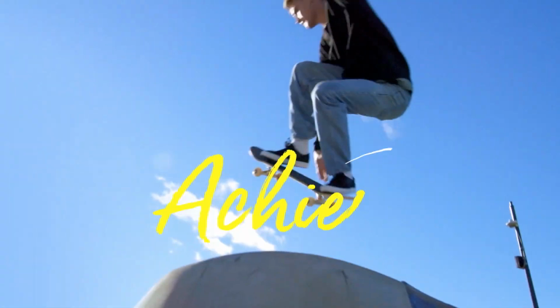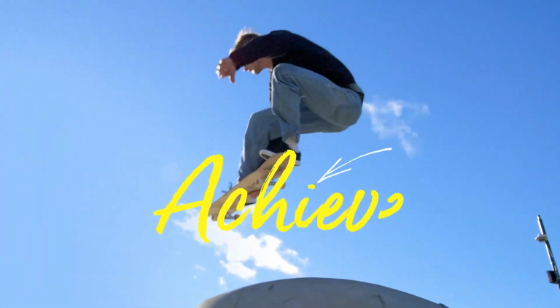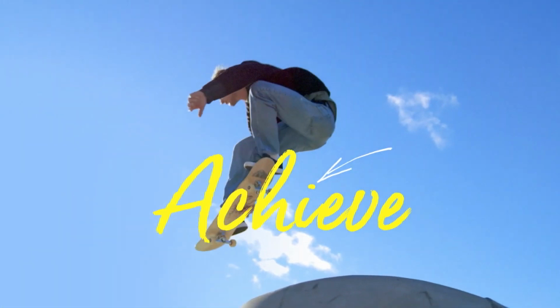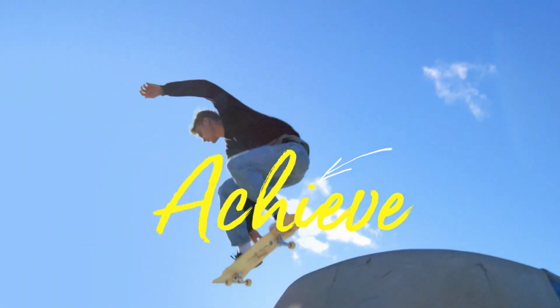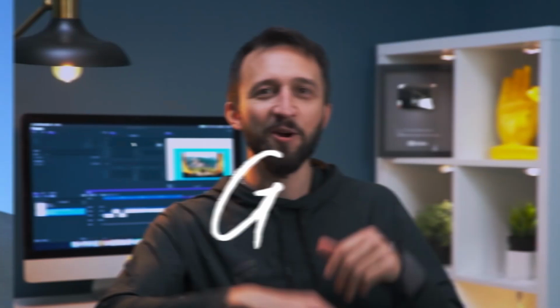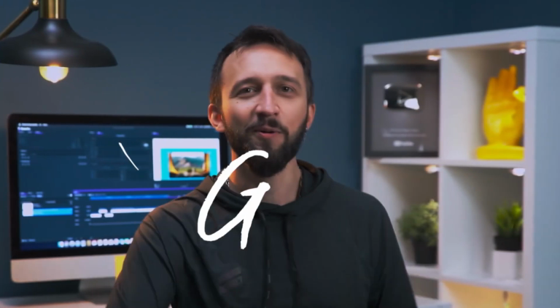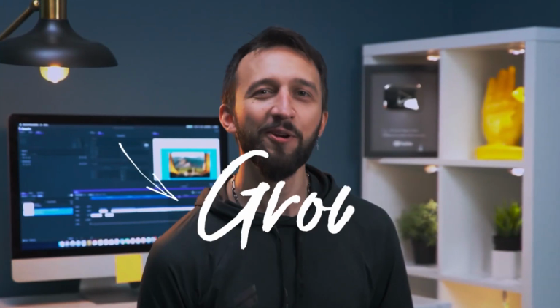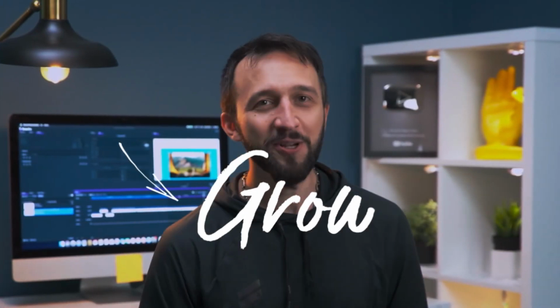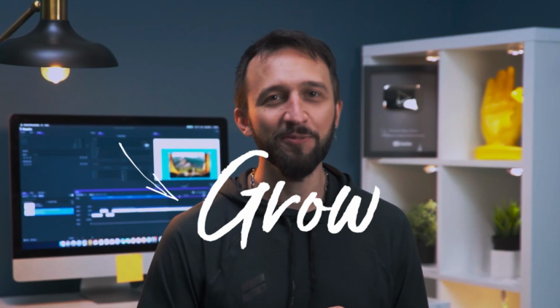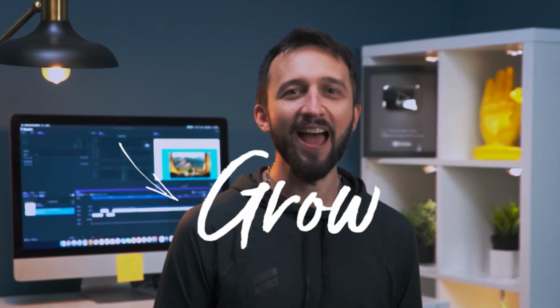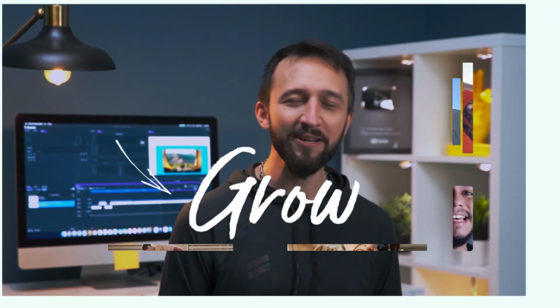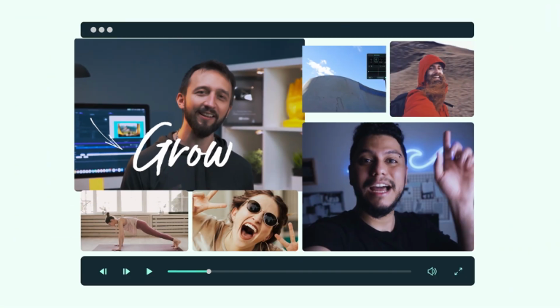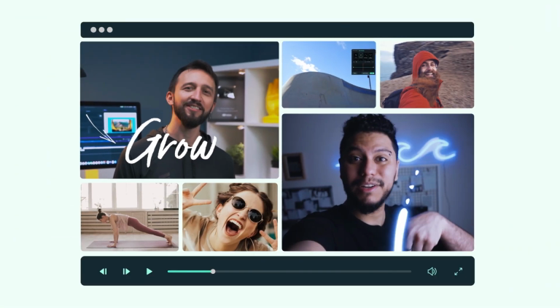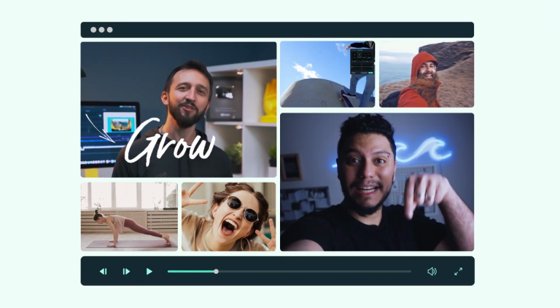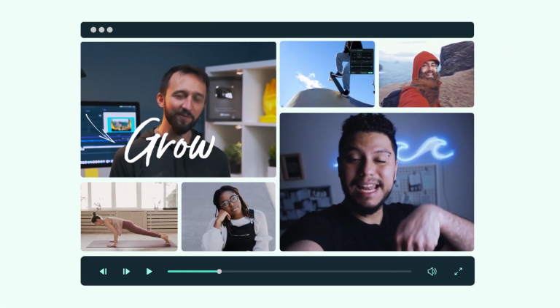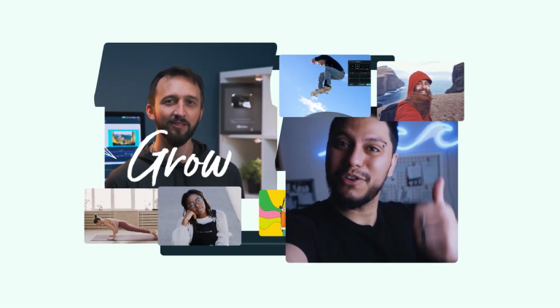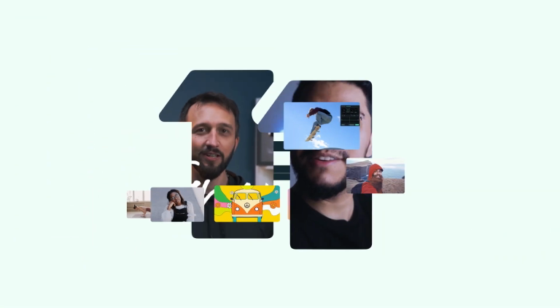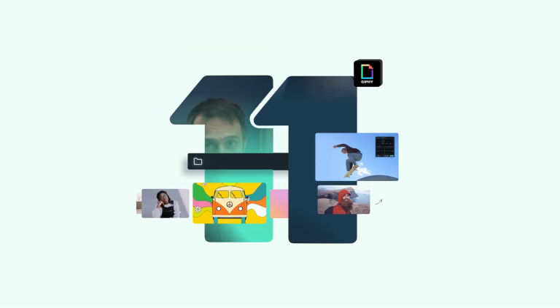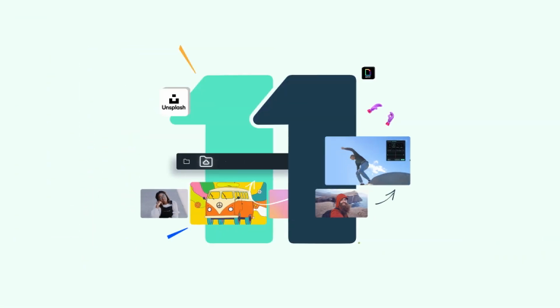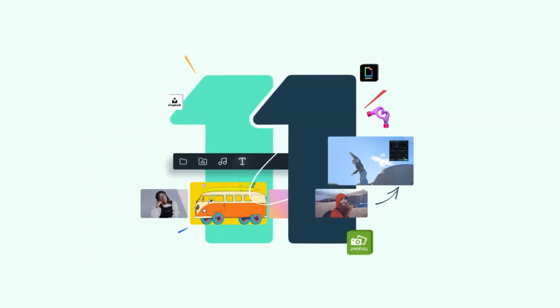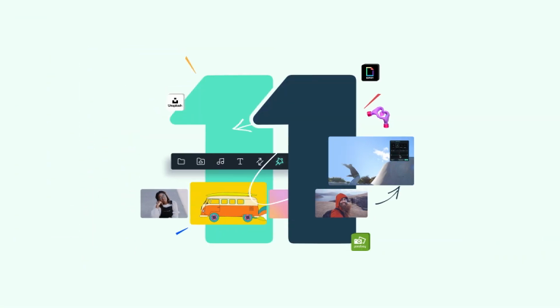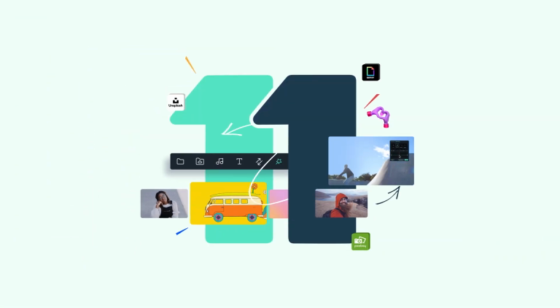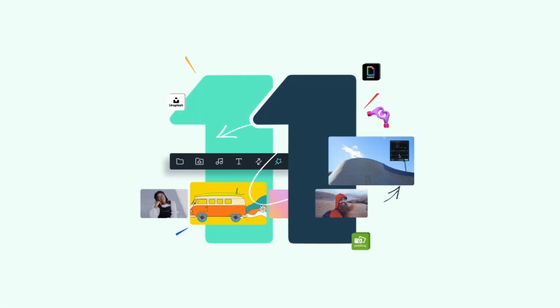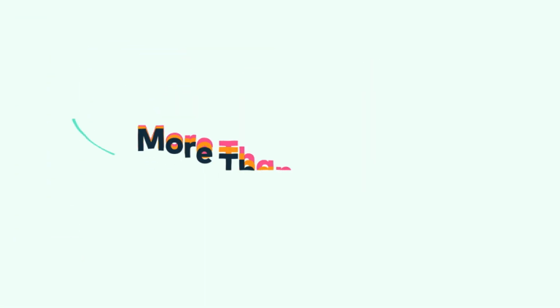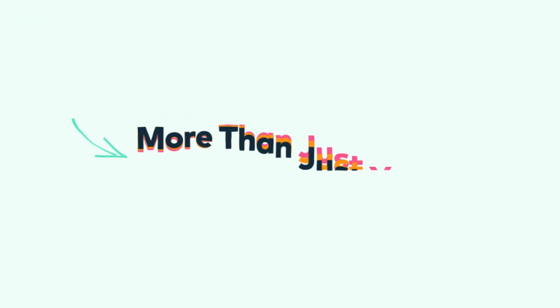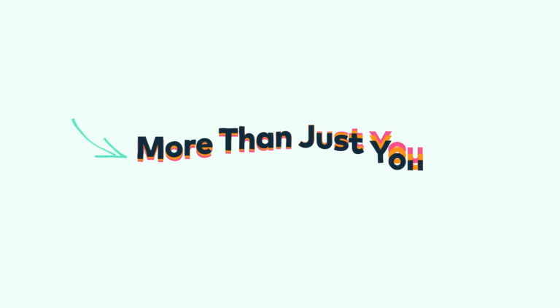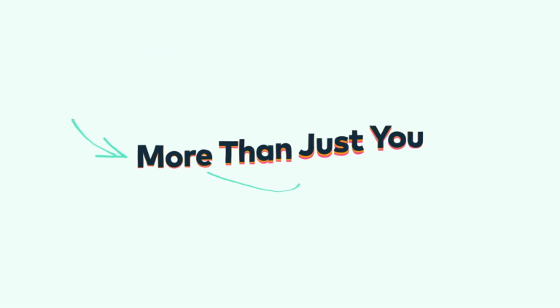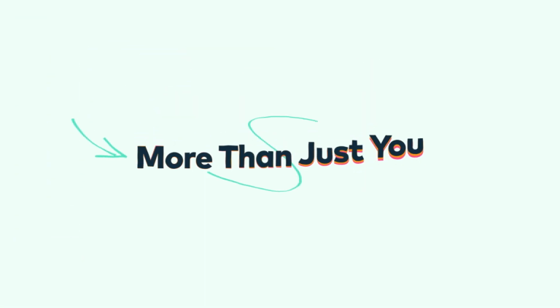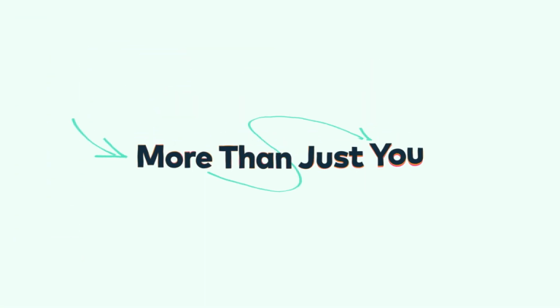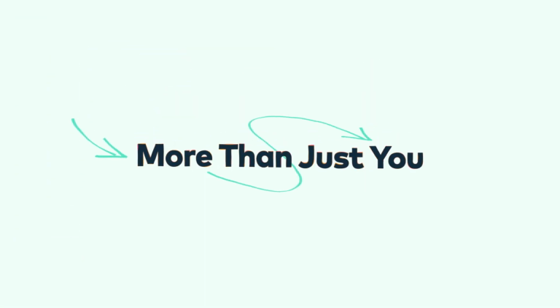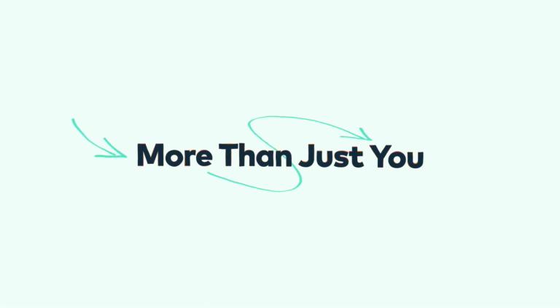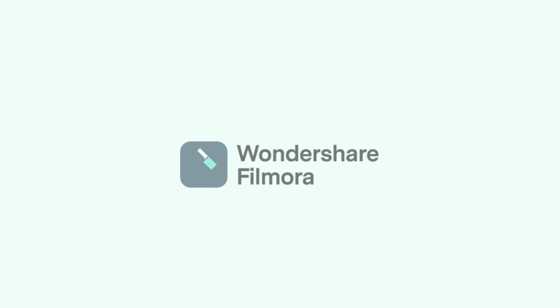Make more confidently from first frame to last! No matter what kind of videos you create, Filmora 11 can help you achieve more!